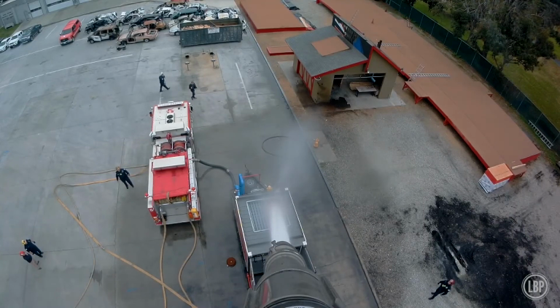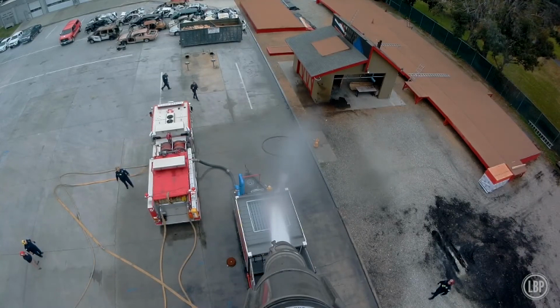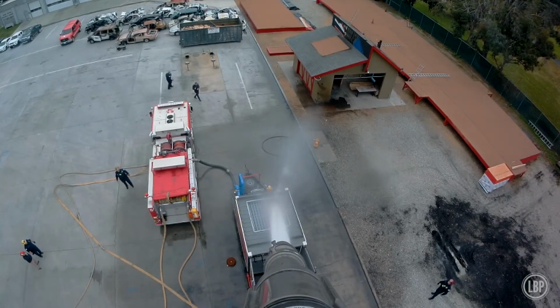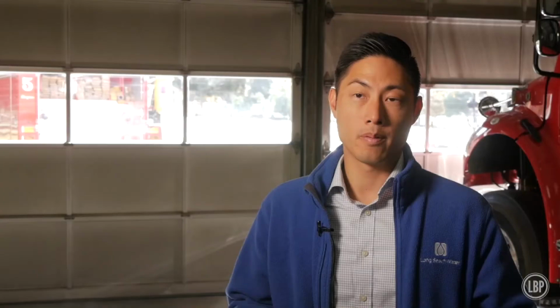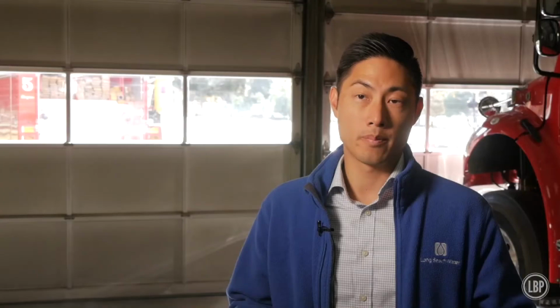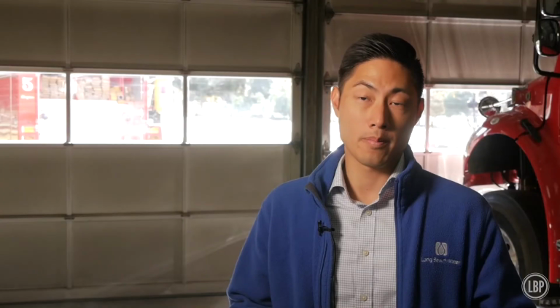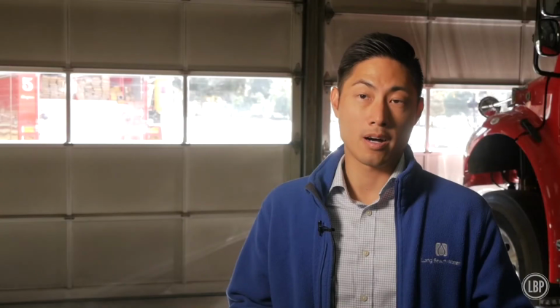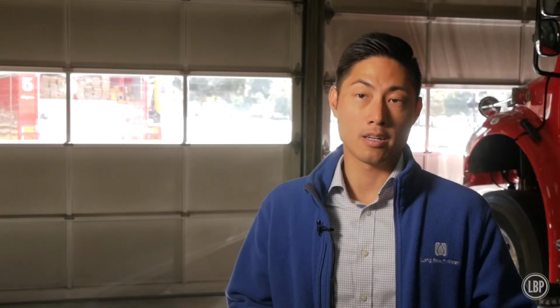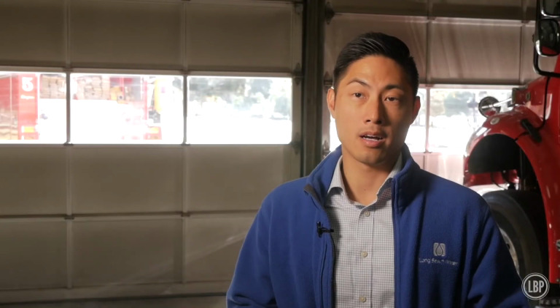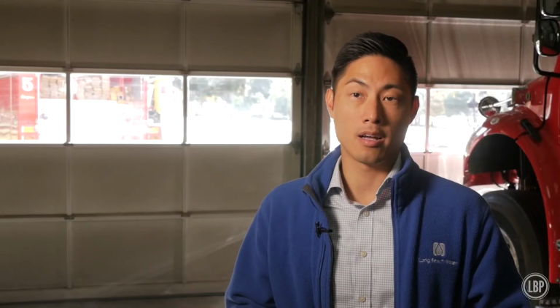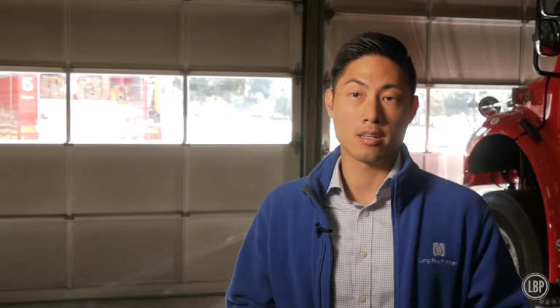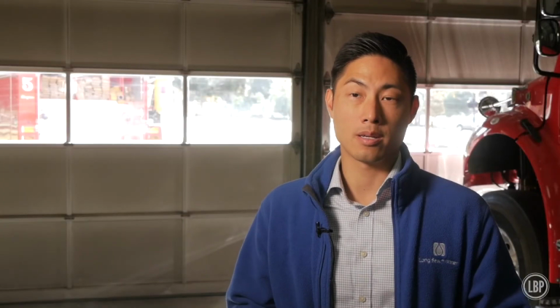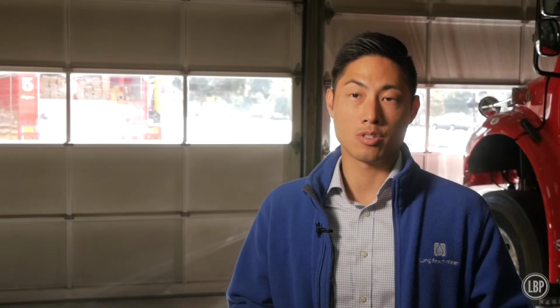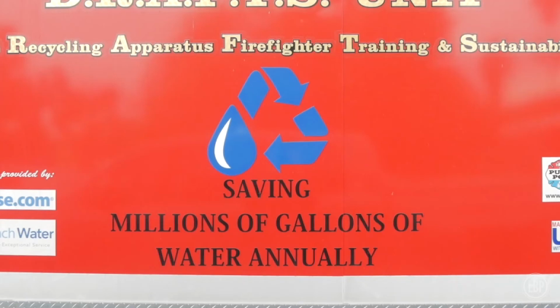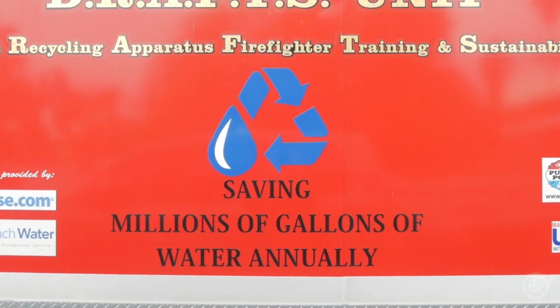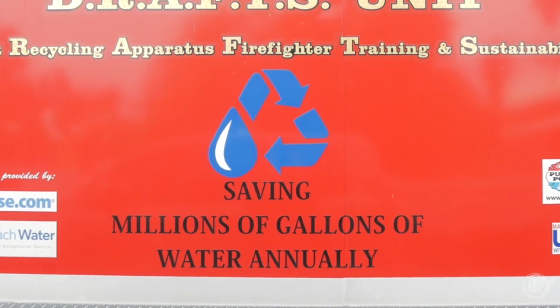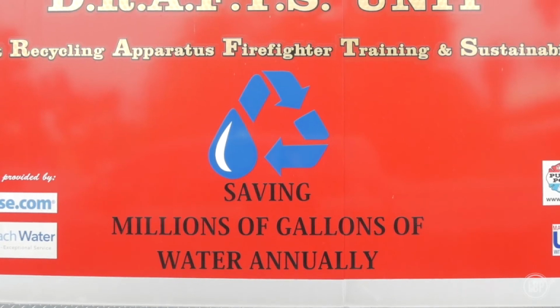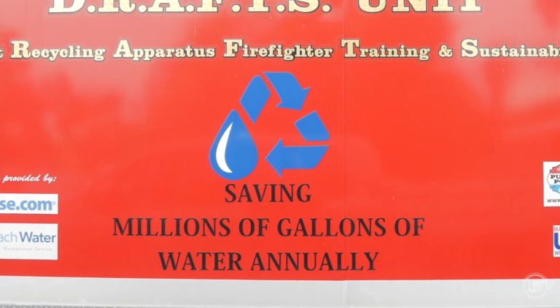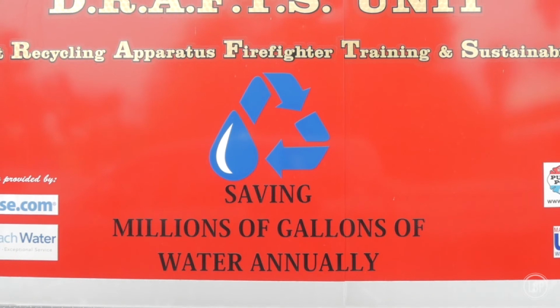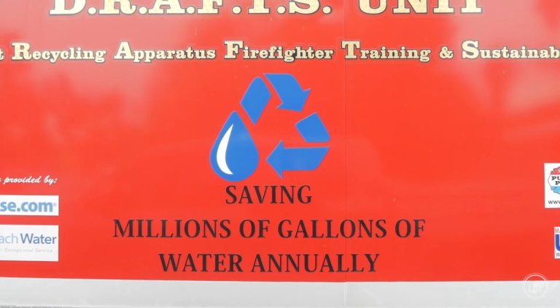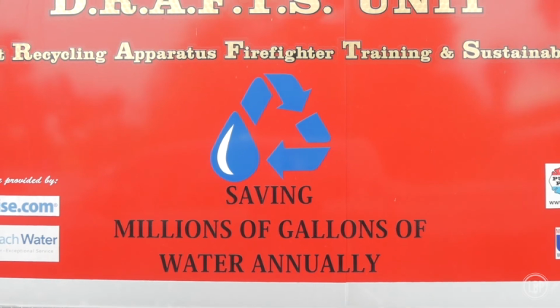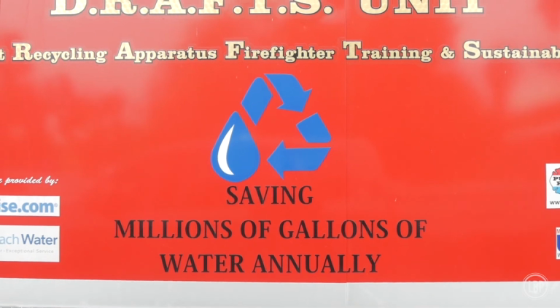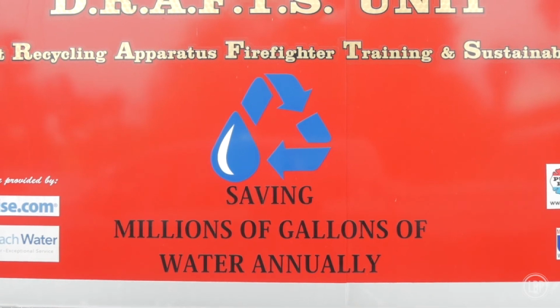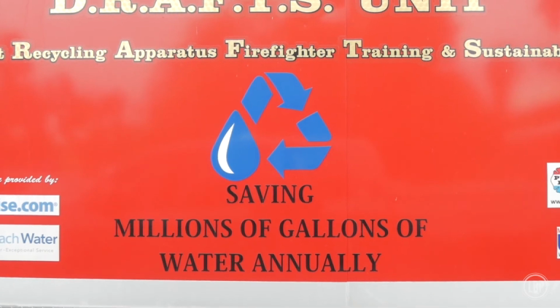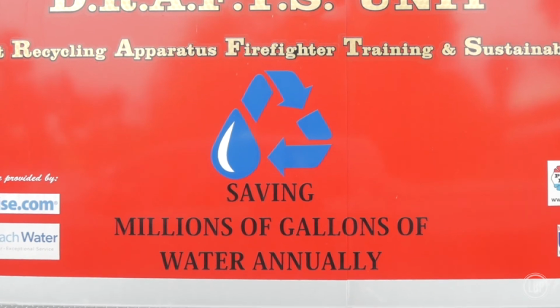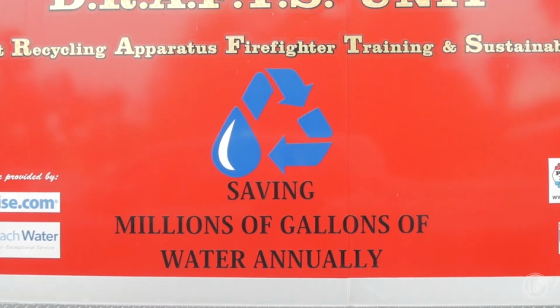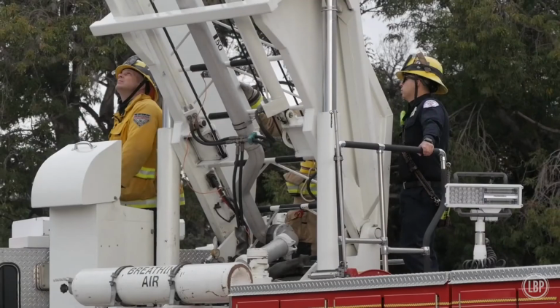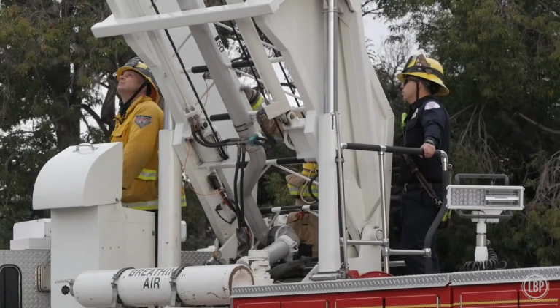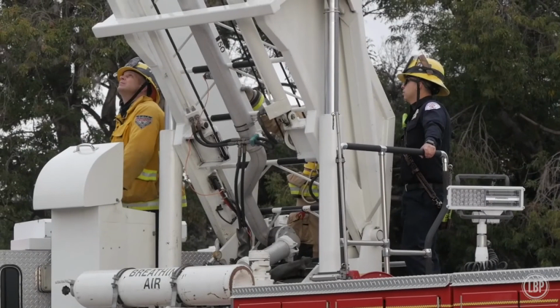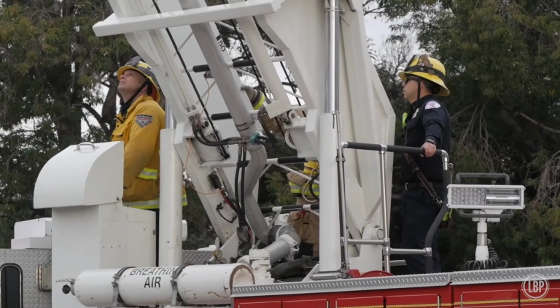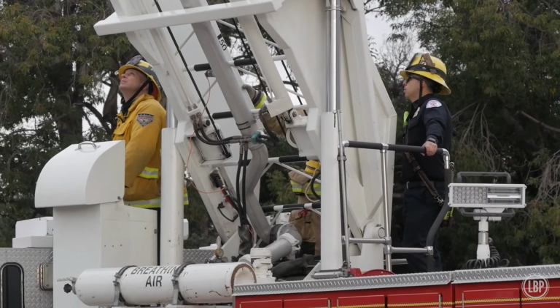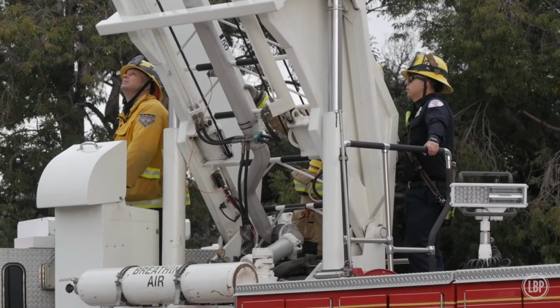The pump pod has demonstrated that it can save approximately eight million gallons just in a single year.